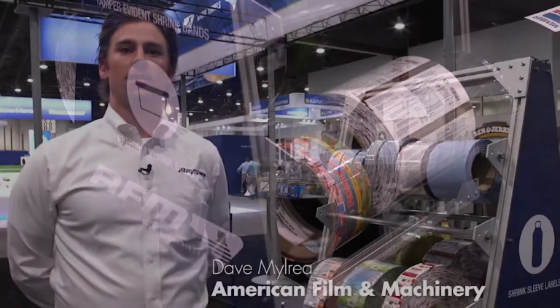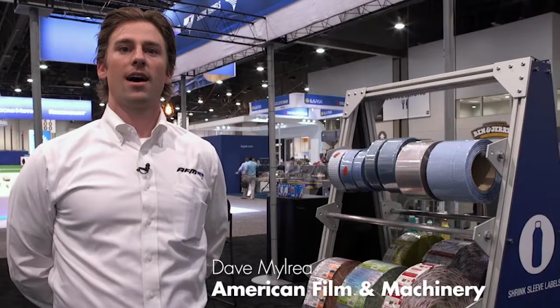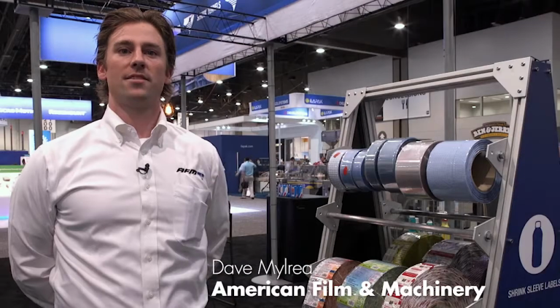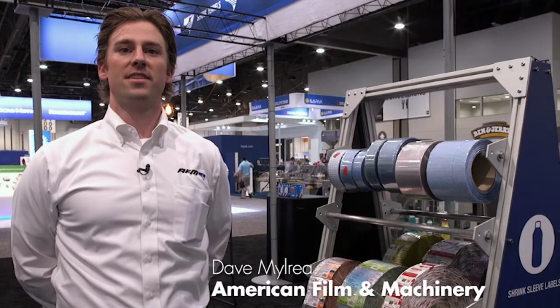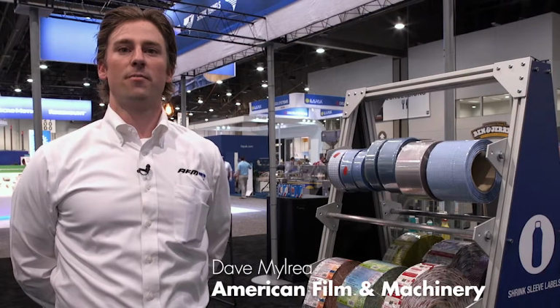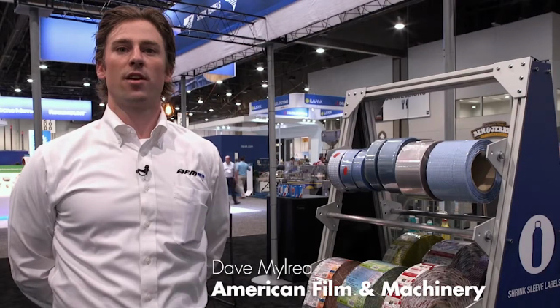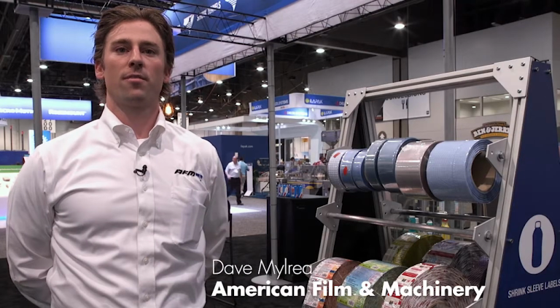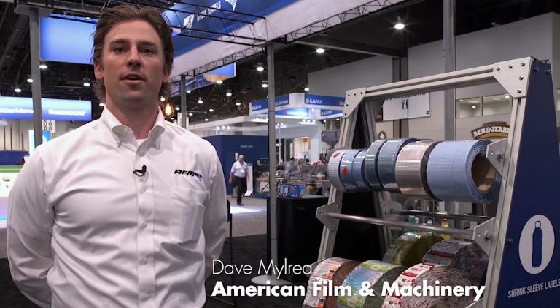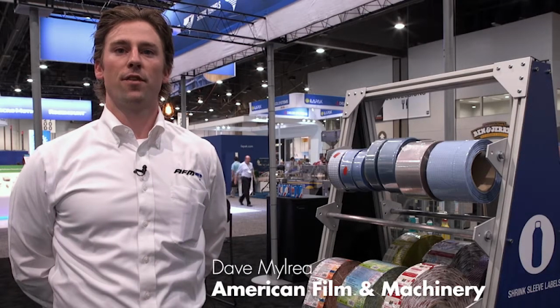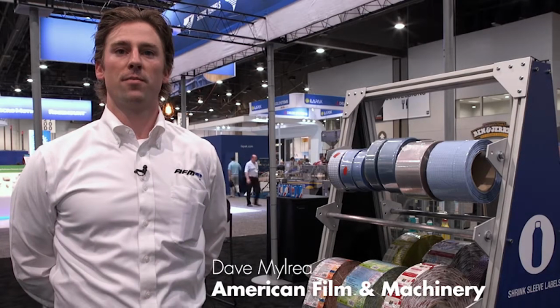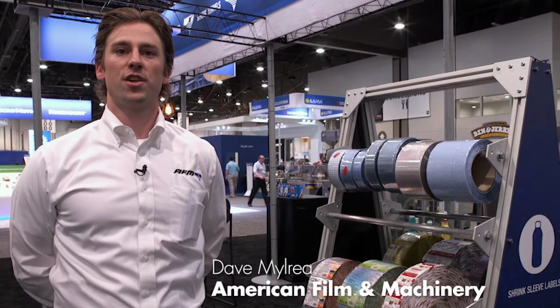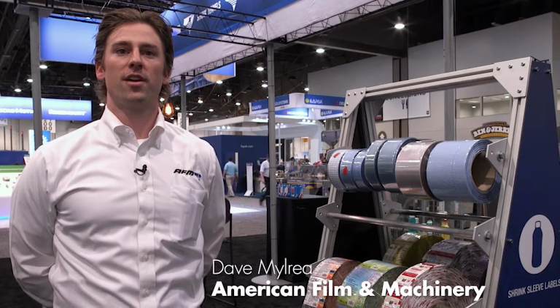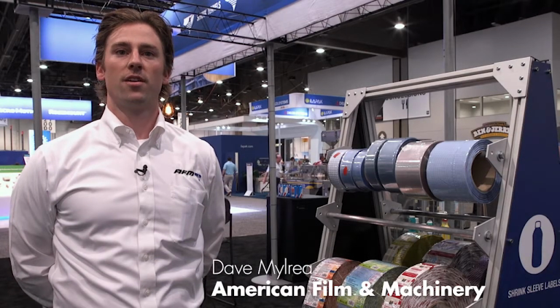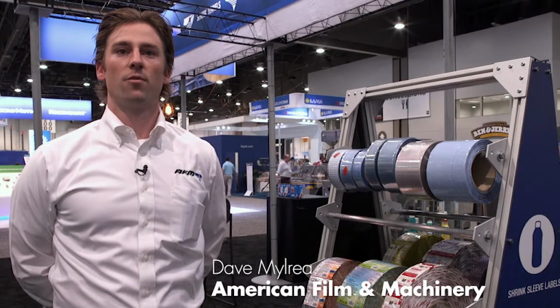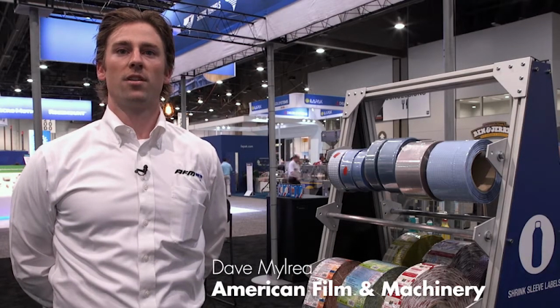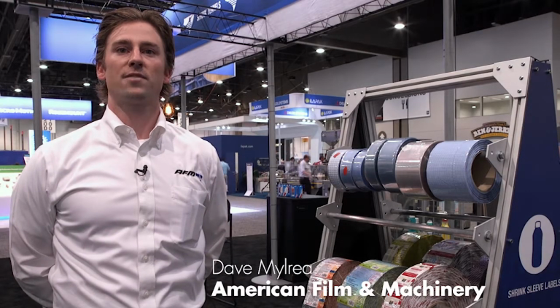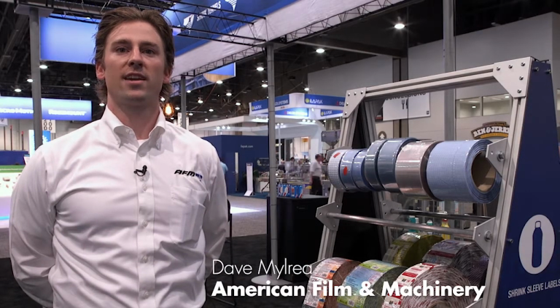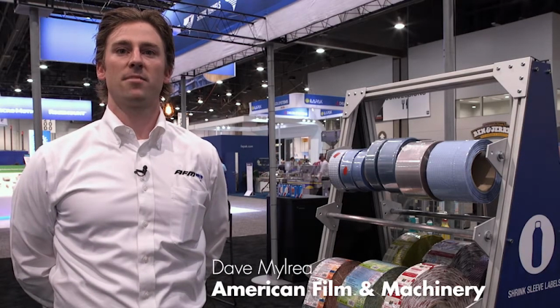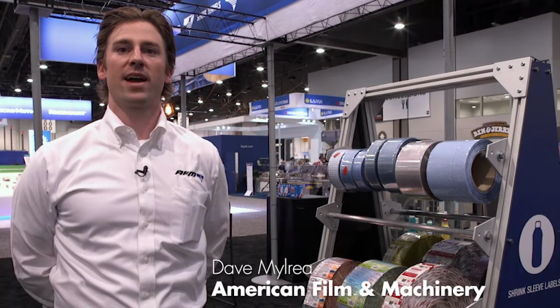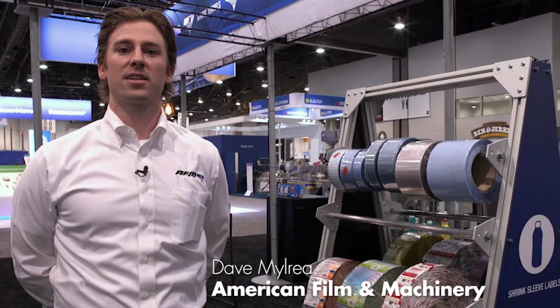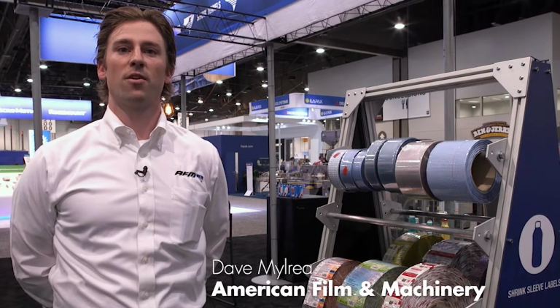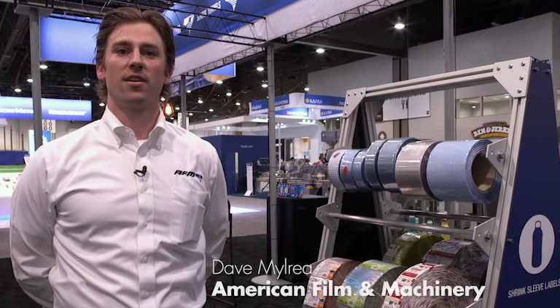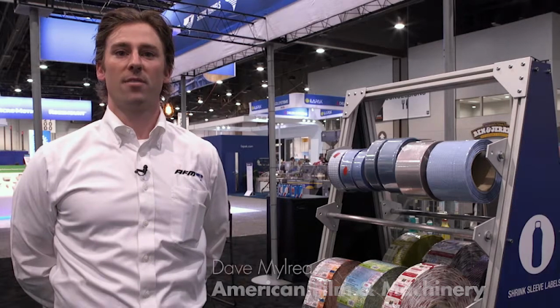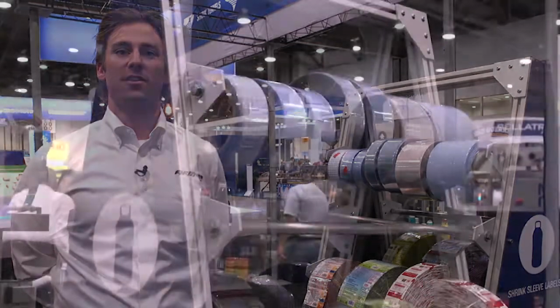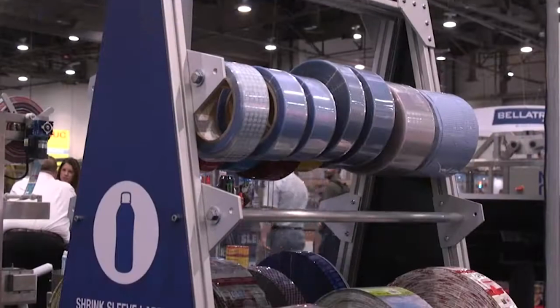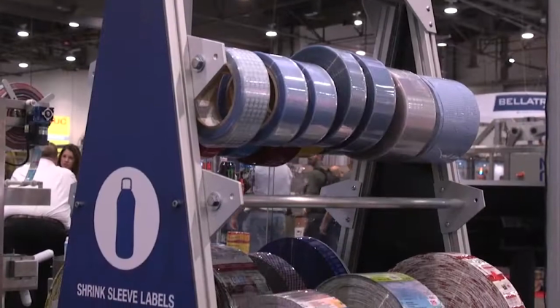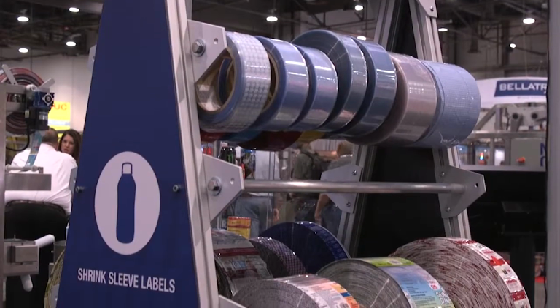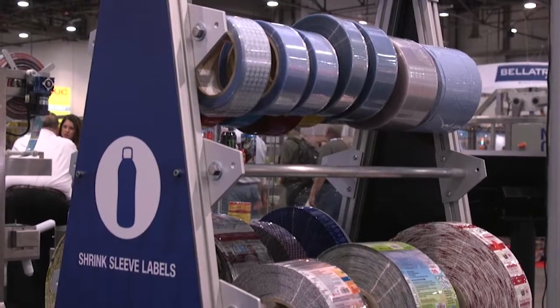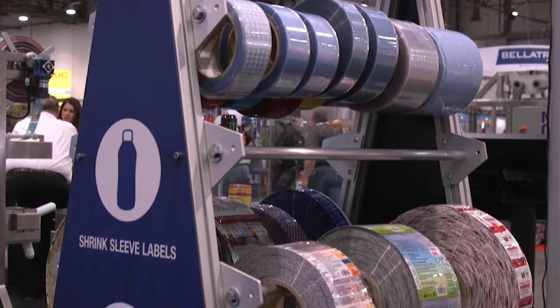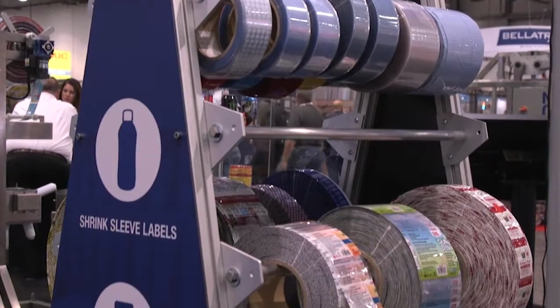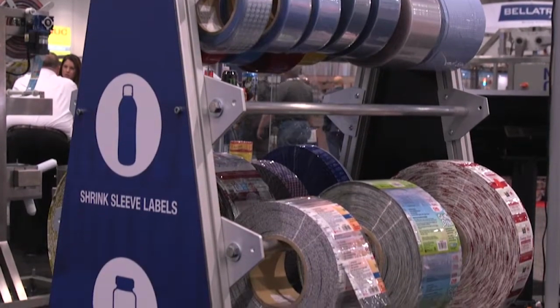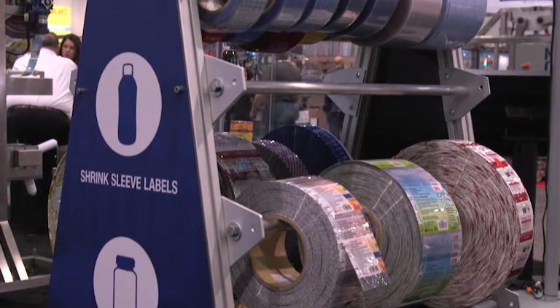Hi, this is Dave Milray with American Film and Machinery. We're in Las Vegas at Pack Expo, and I'm here to talk to you about our shrink sleeving offerings.